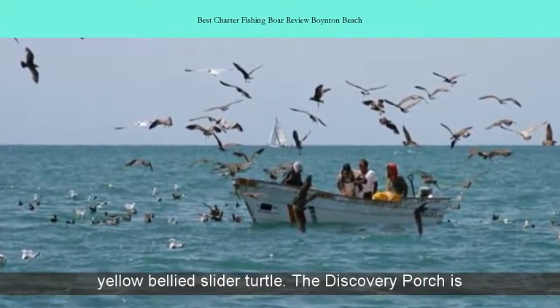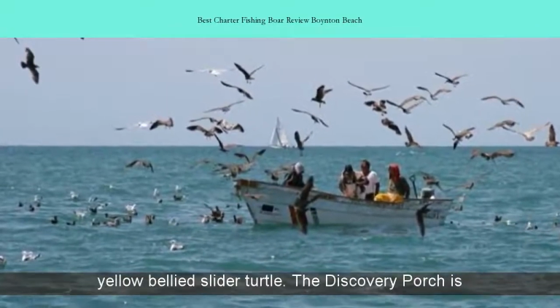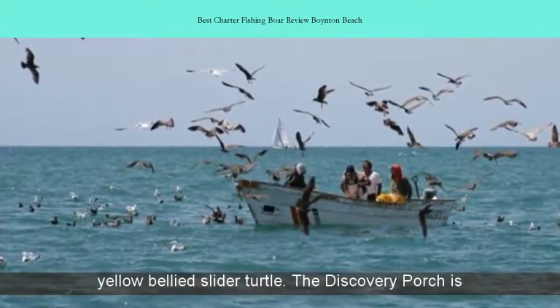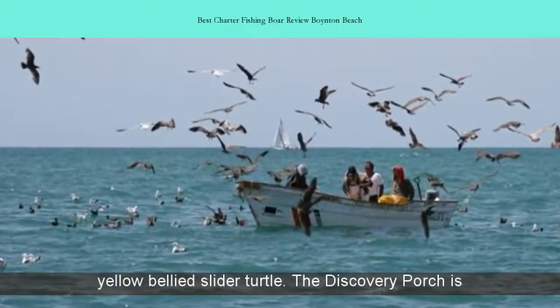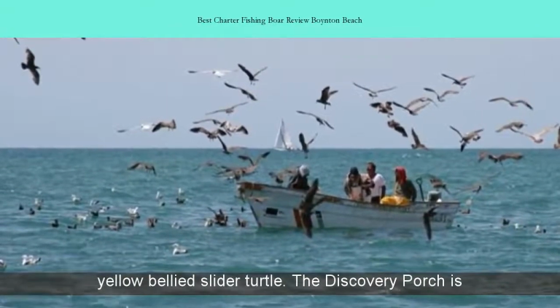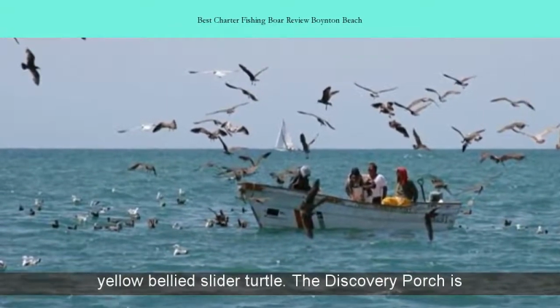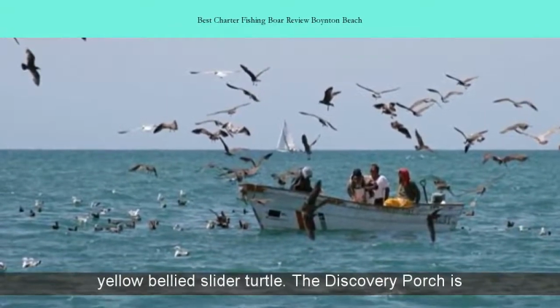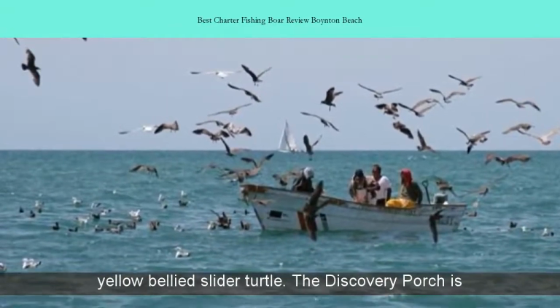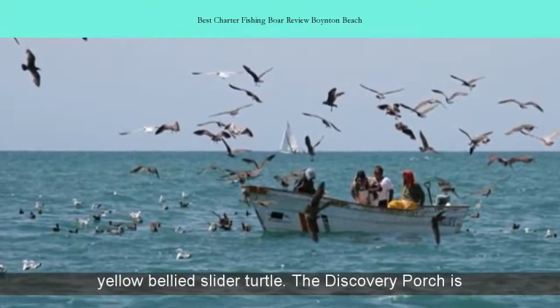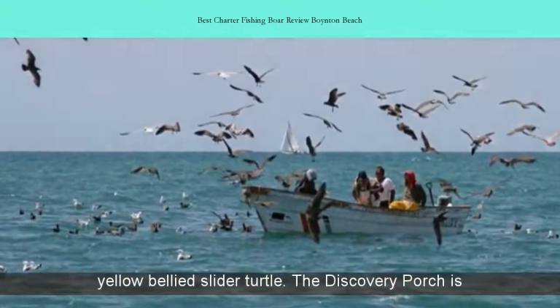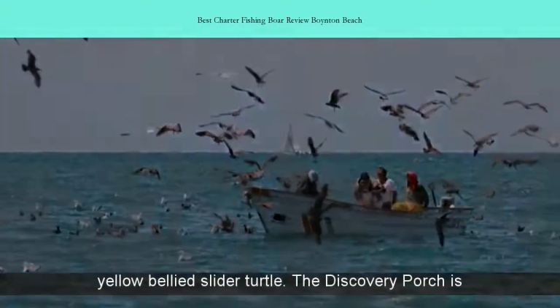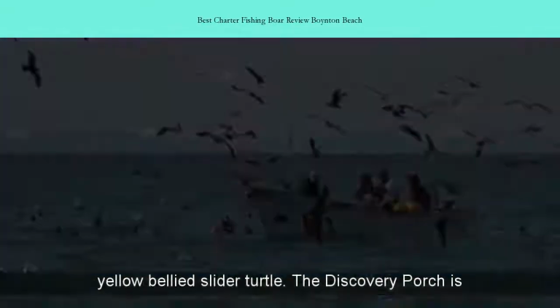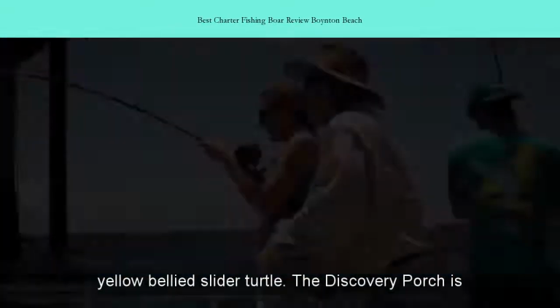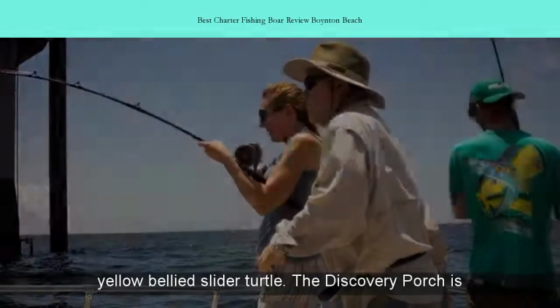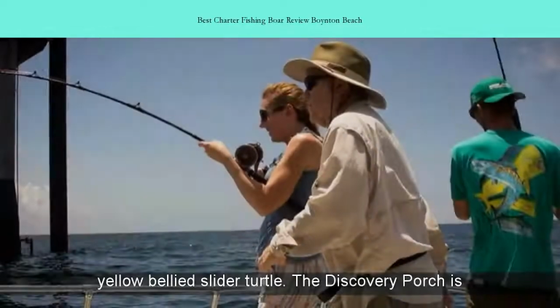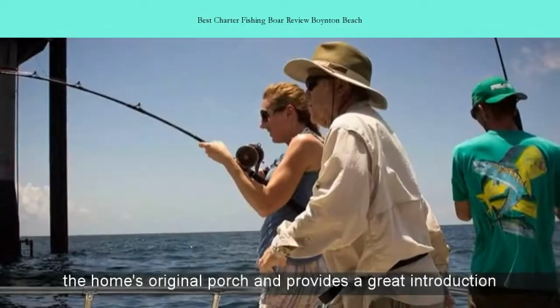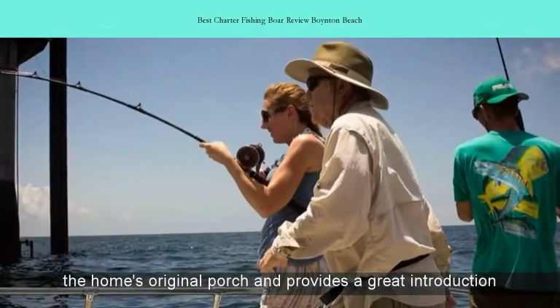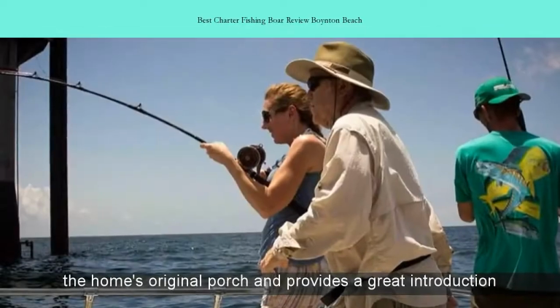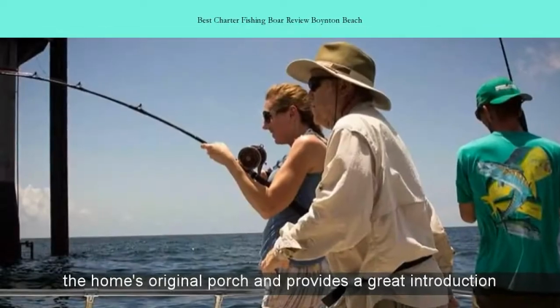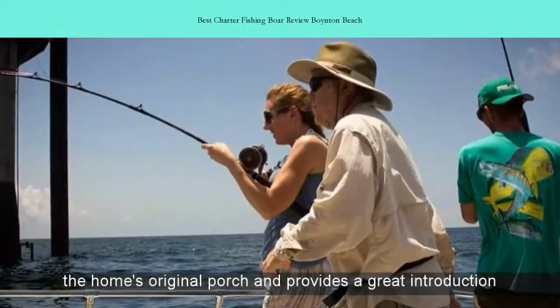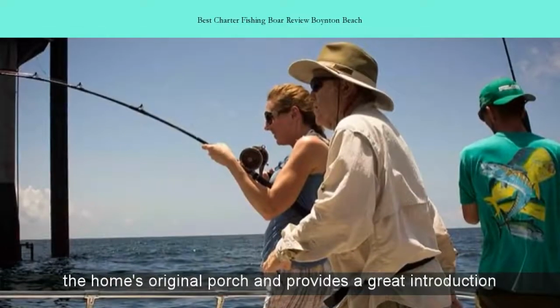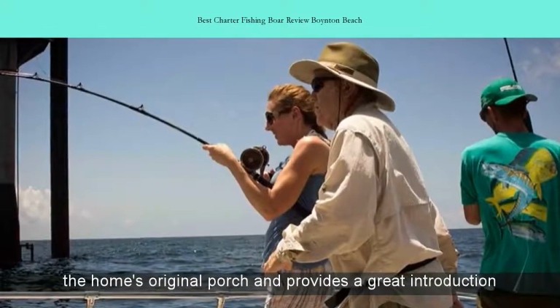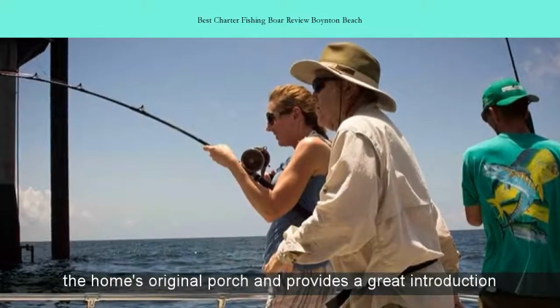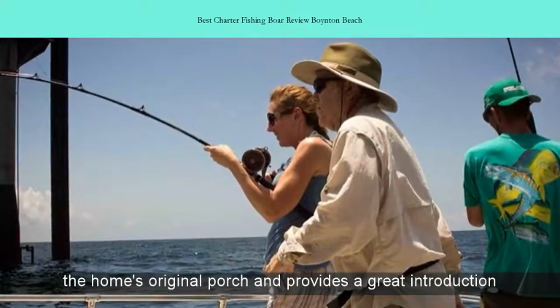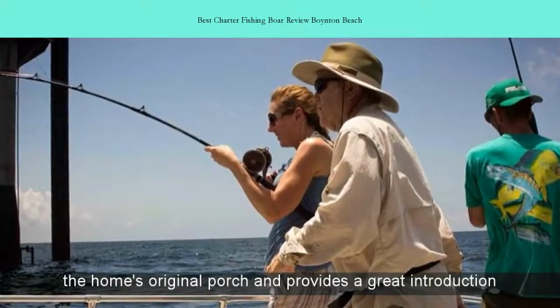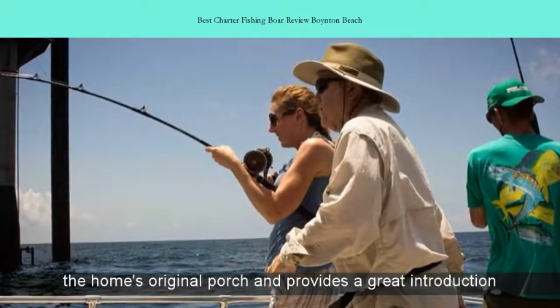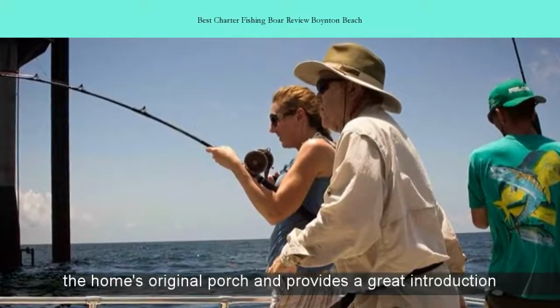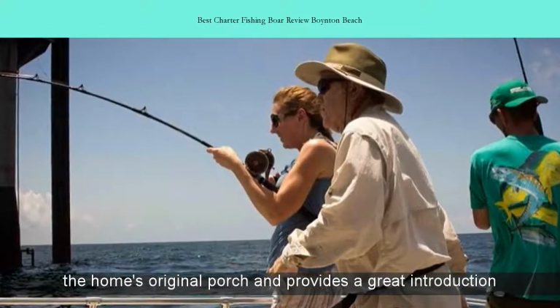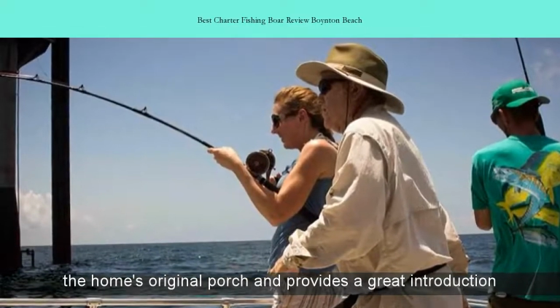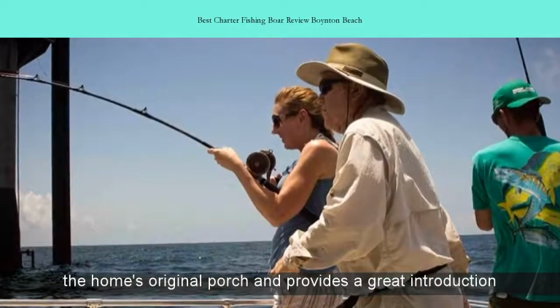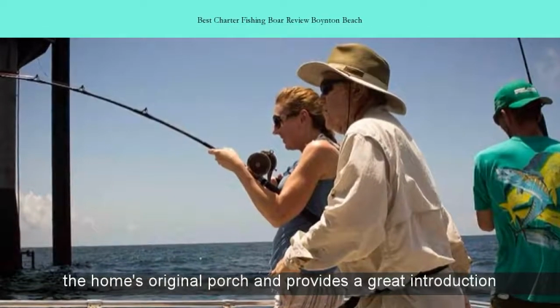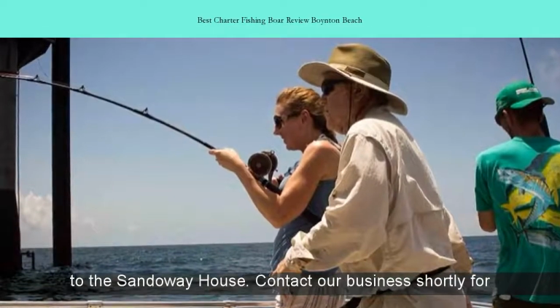The Discovery Porch is the home's original porch and provides a great introduction to the Santa Way house.